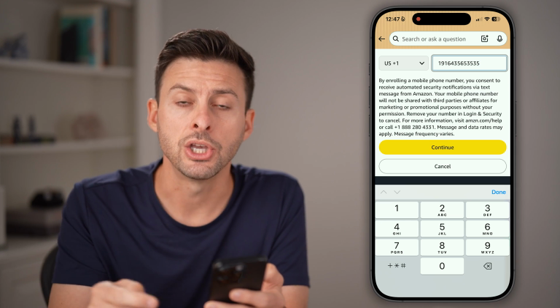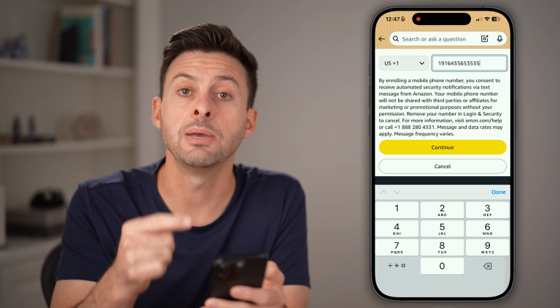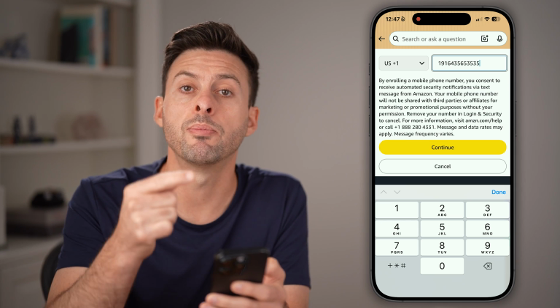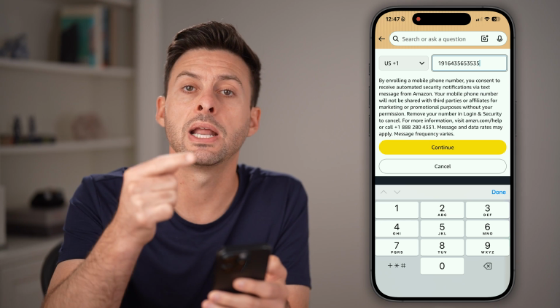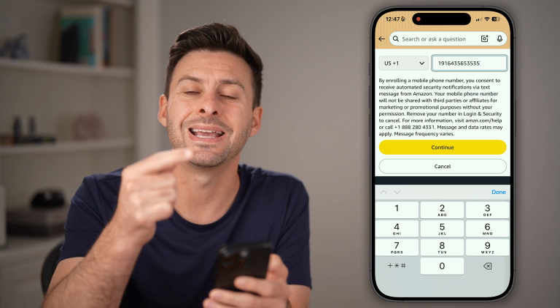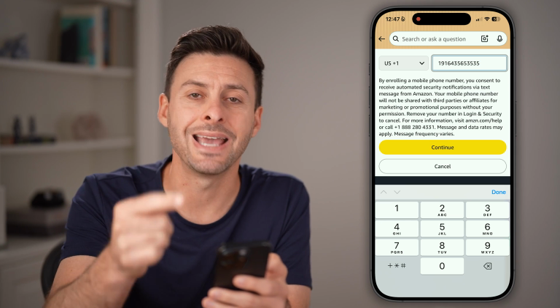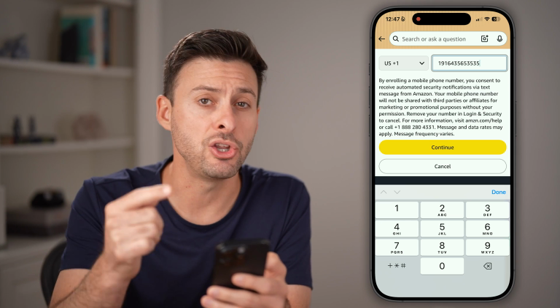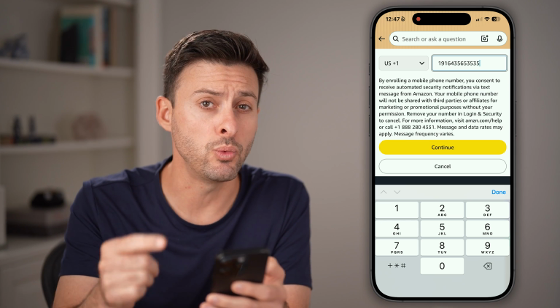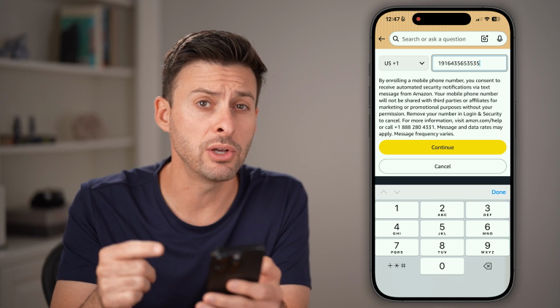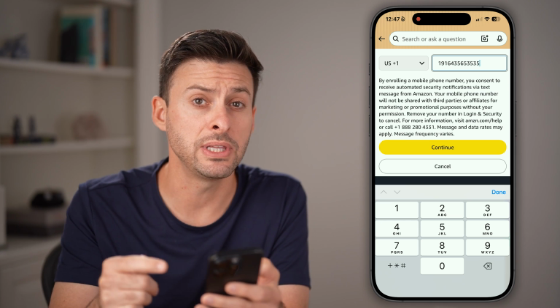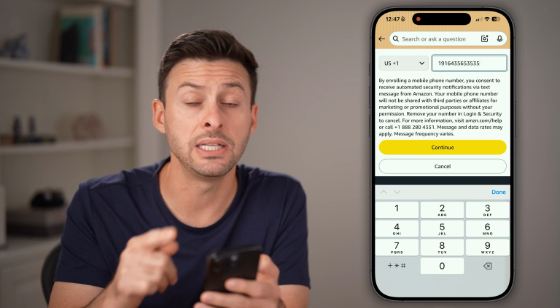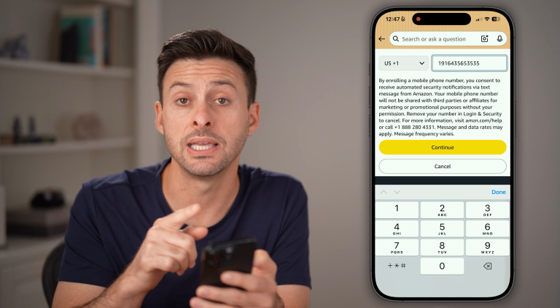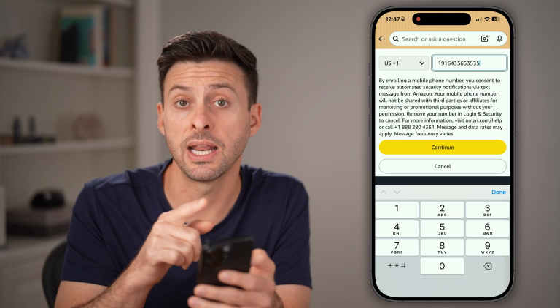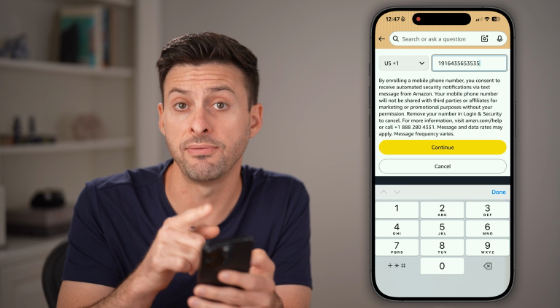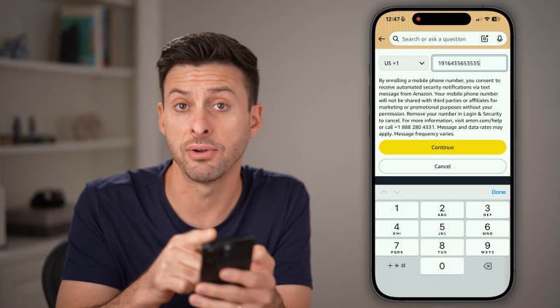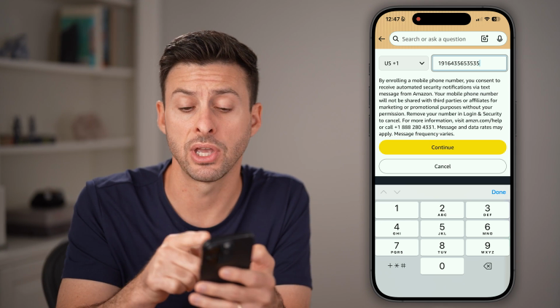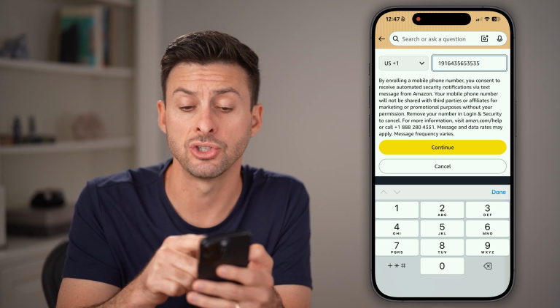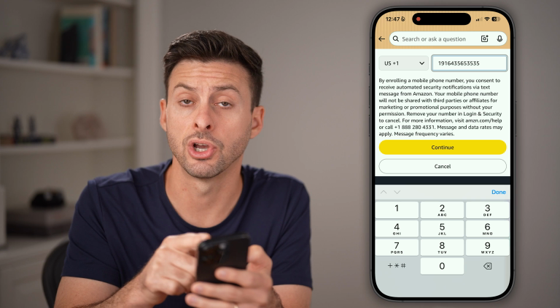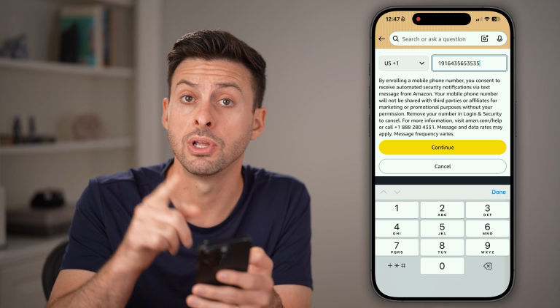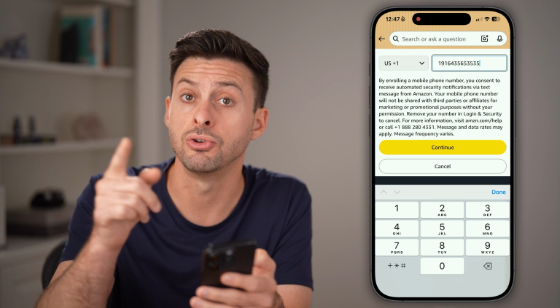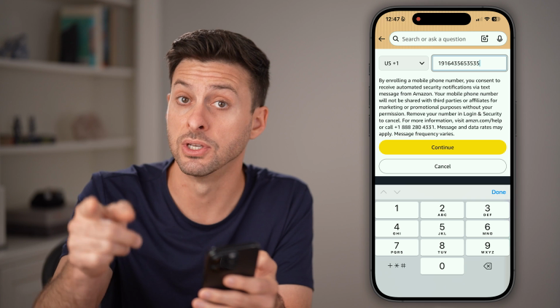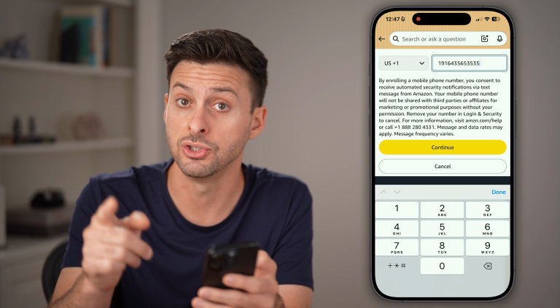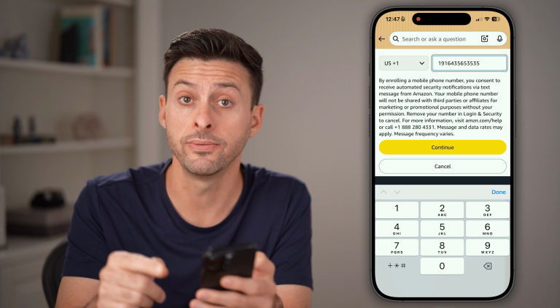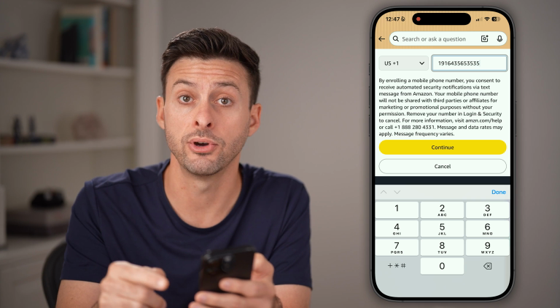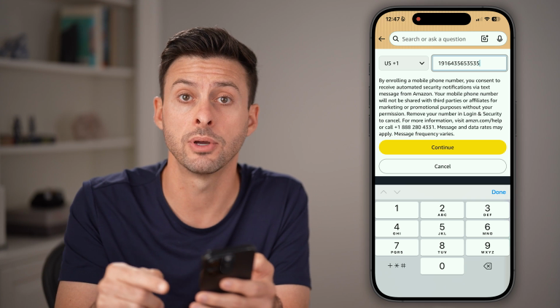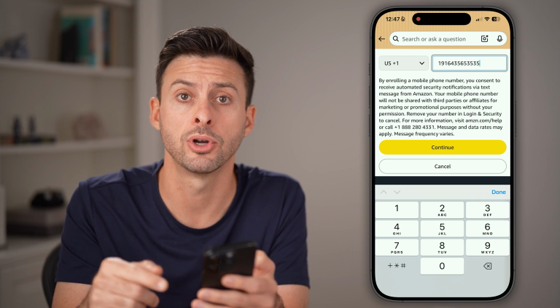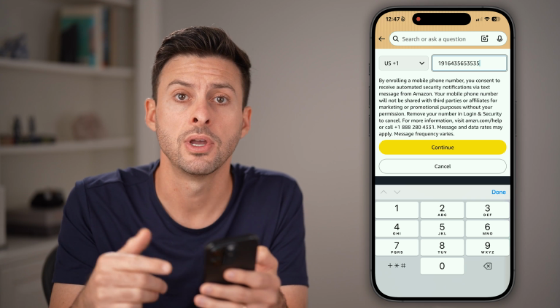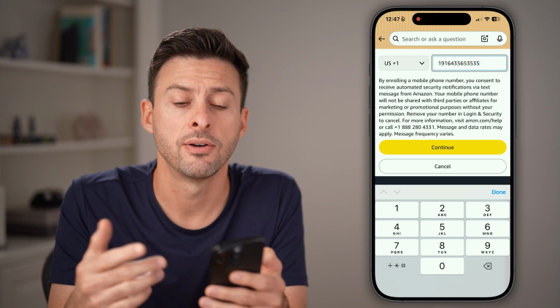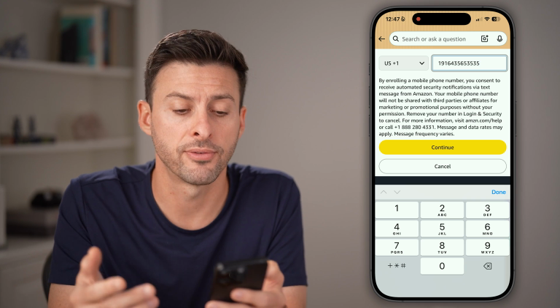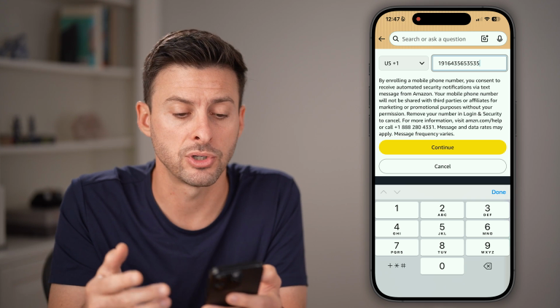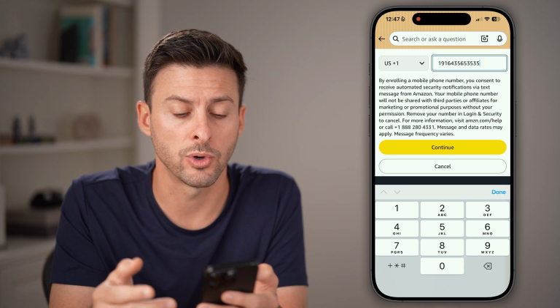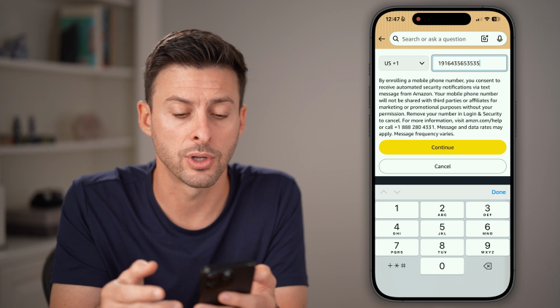Keep in mind you will need to get a verification code sent to this new phone number for the change to take effect.